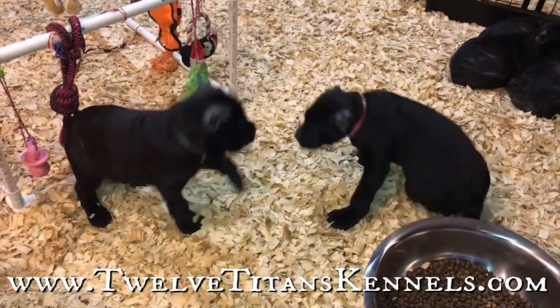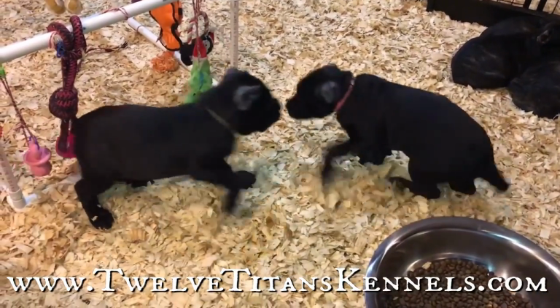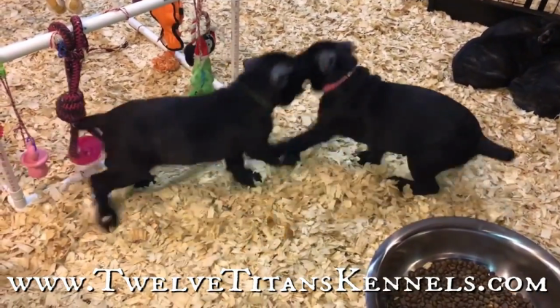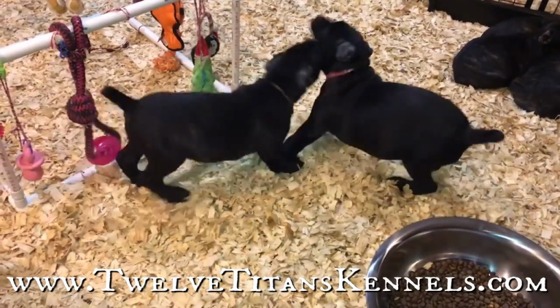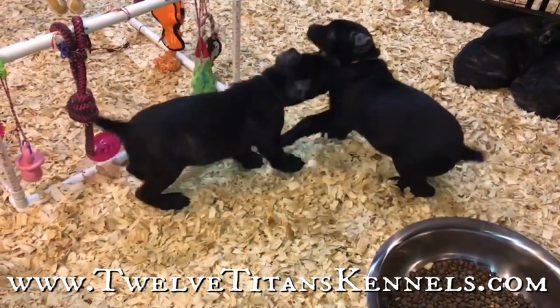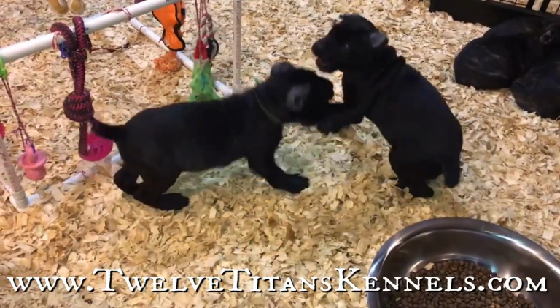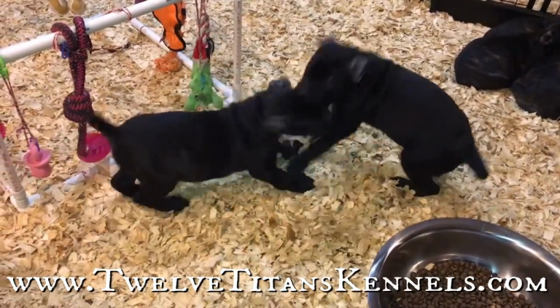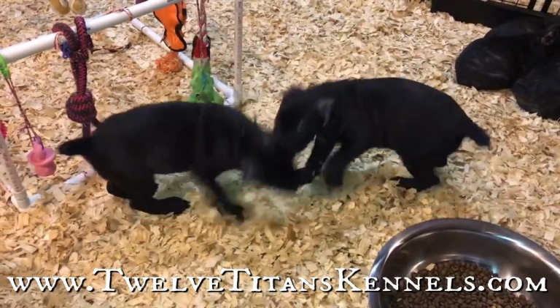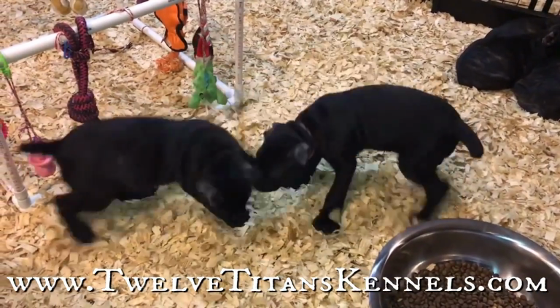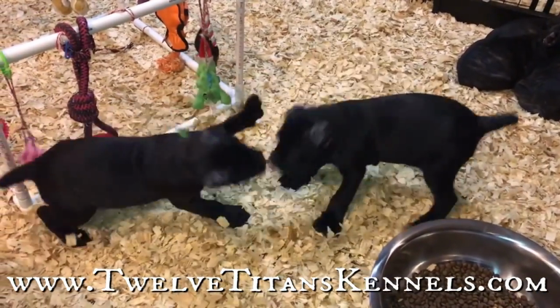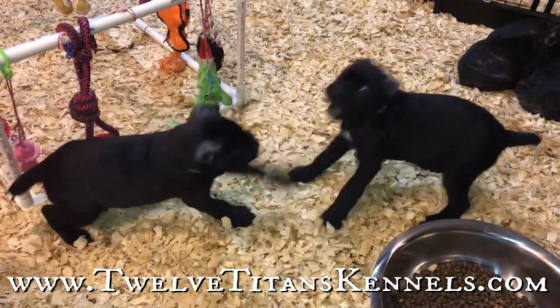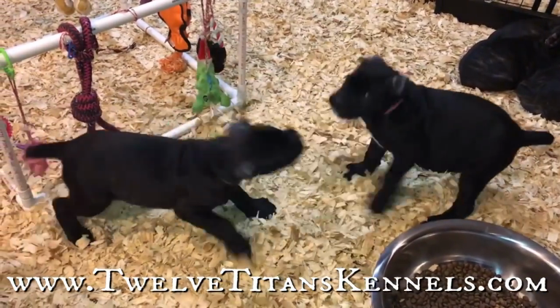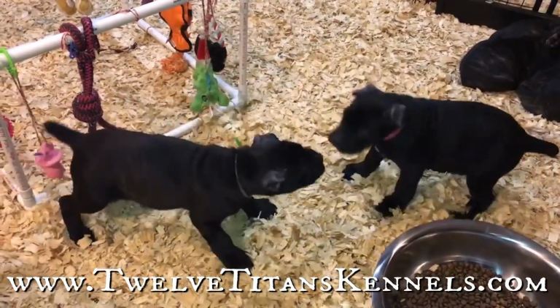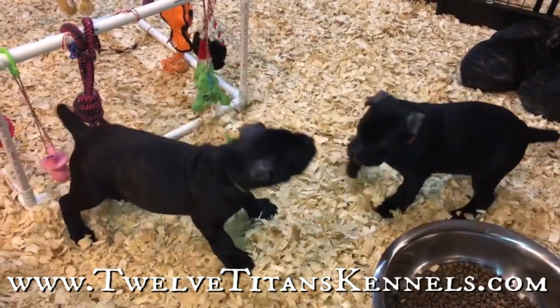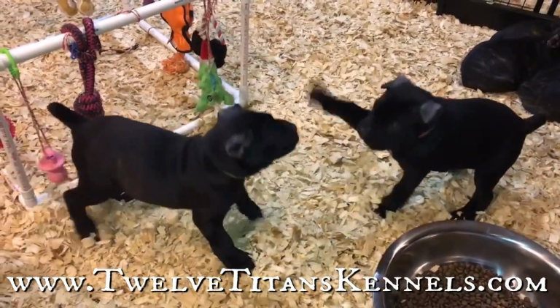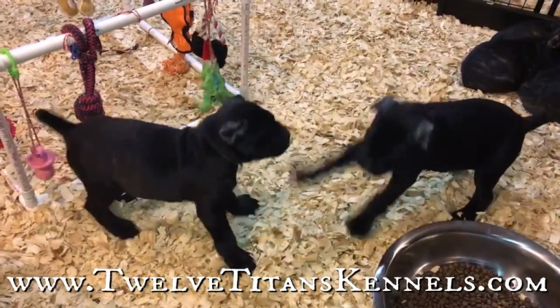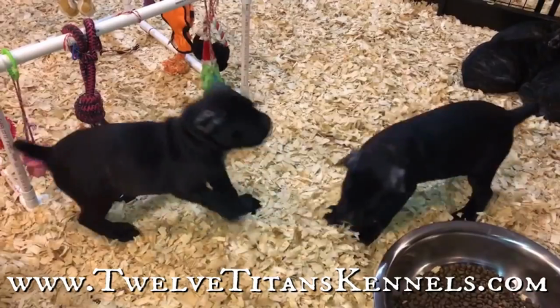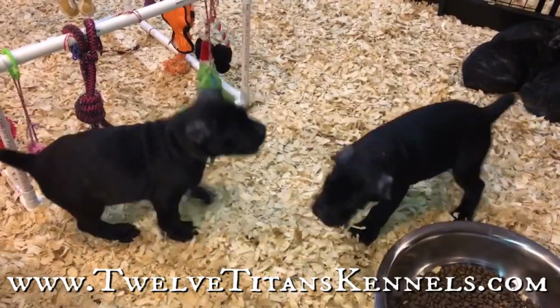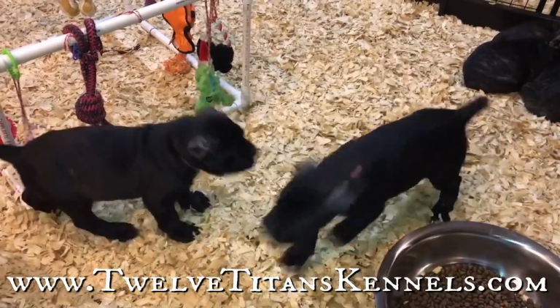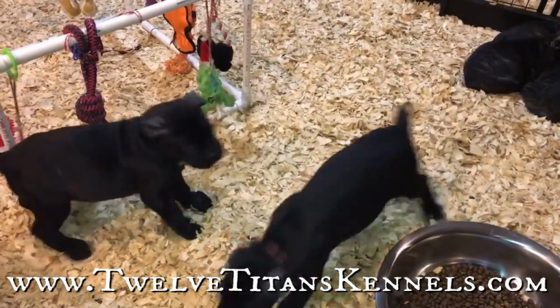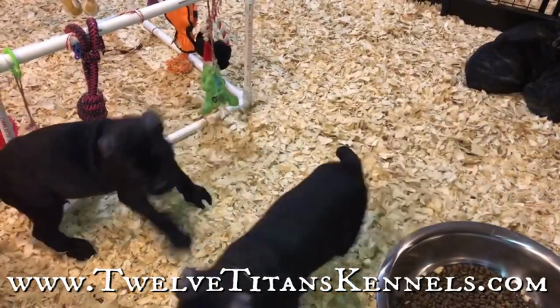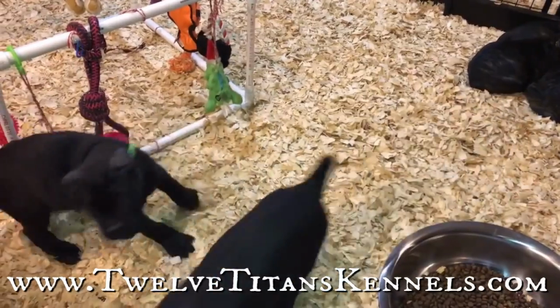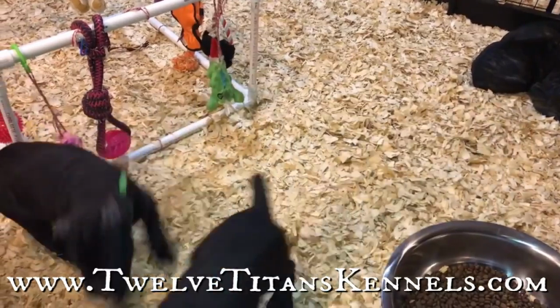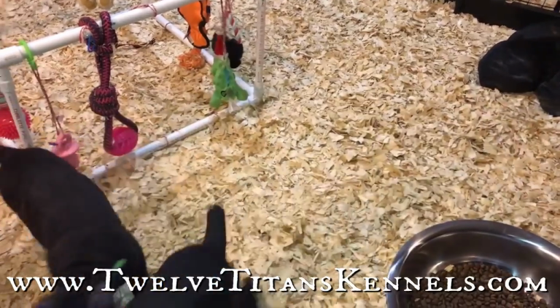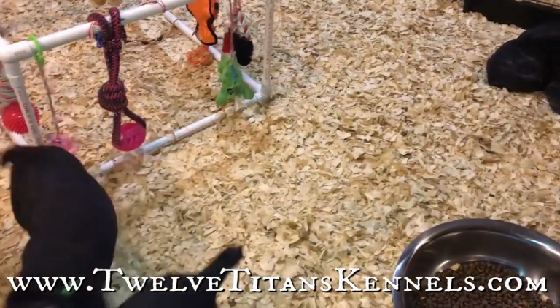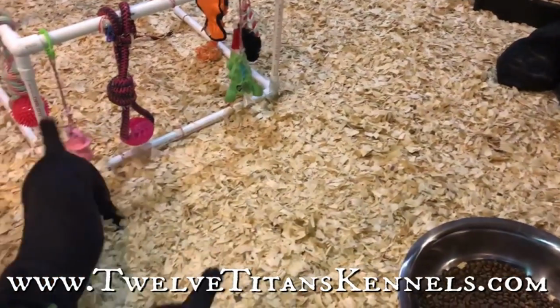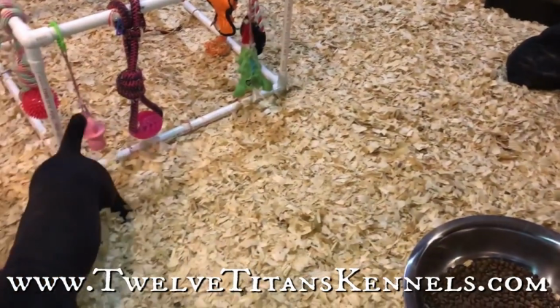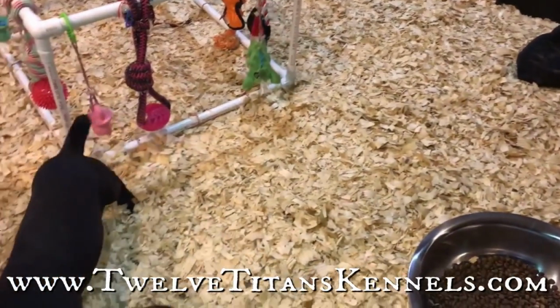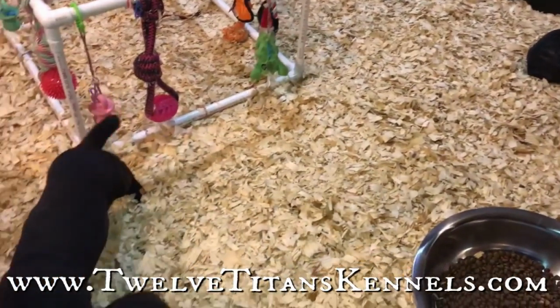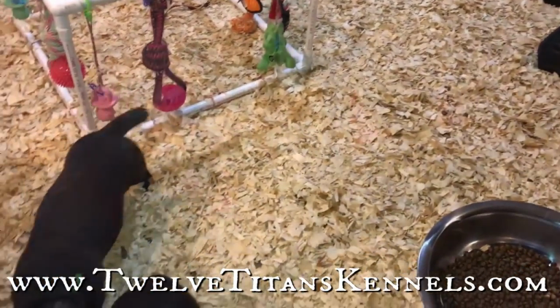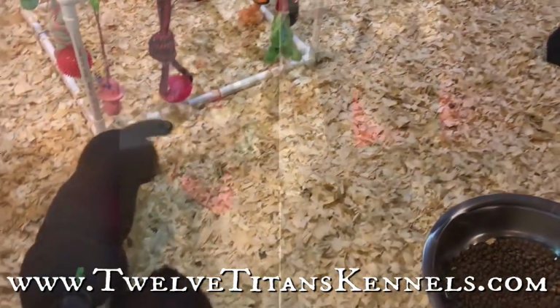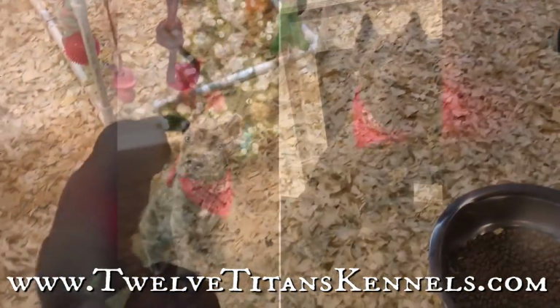Take a look at some of our other pups from our previous litters and how their ear crops turned out.